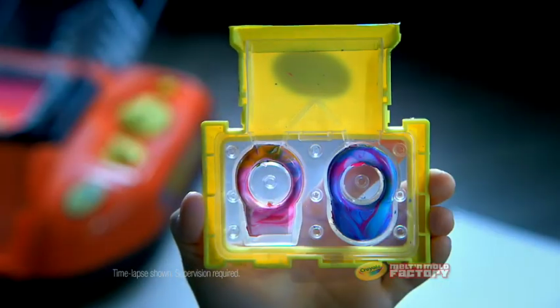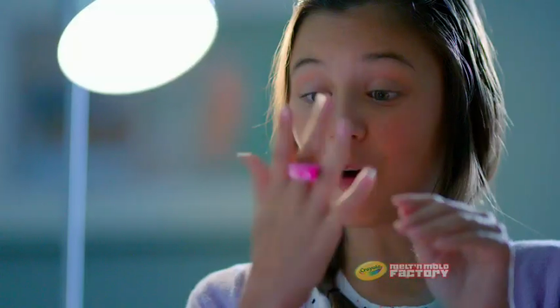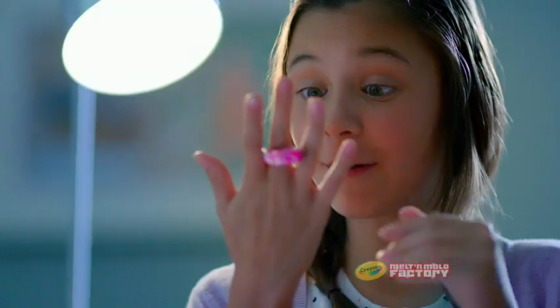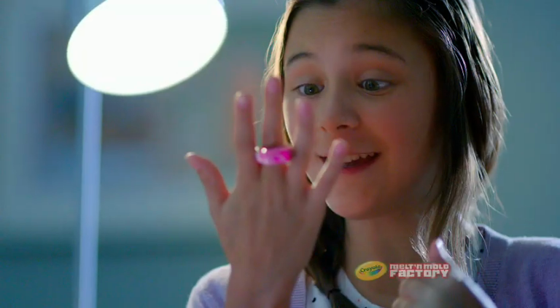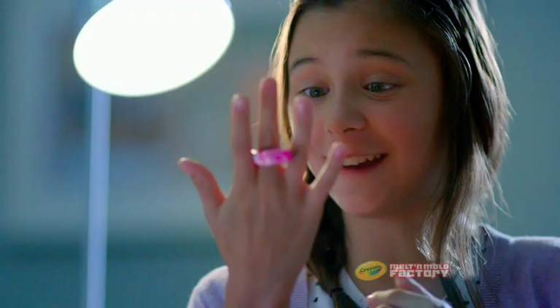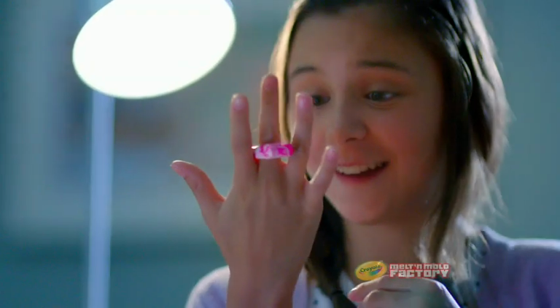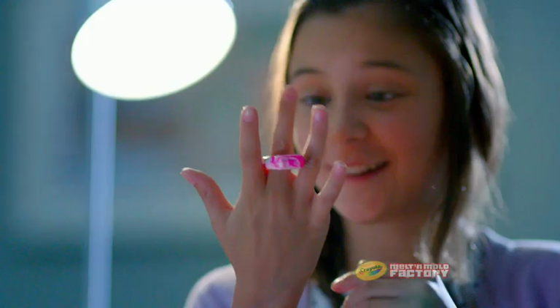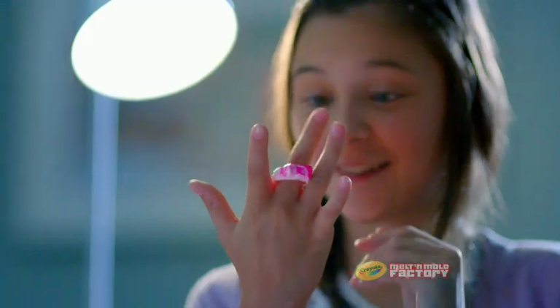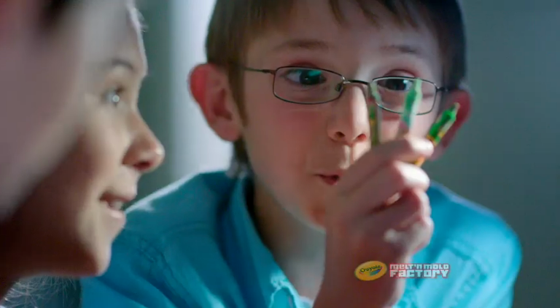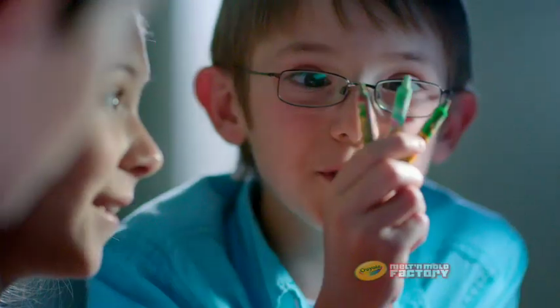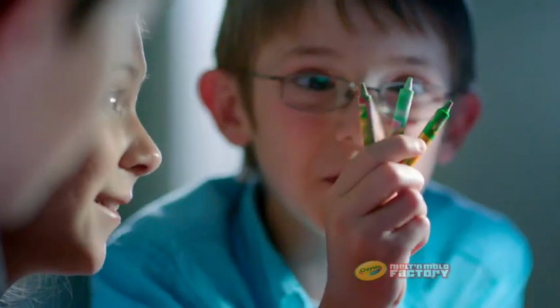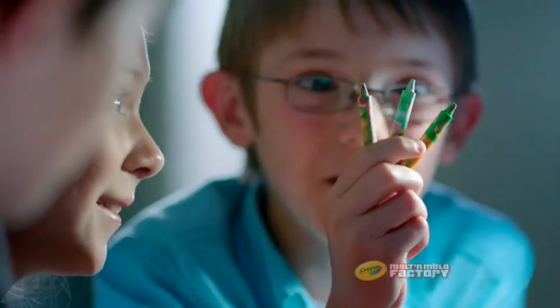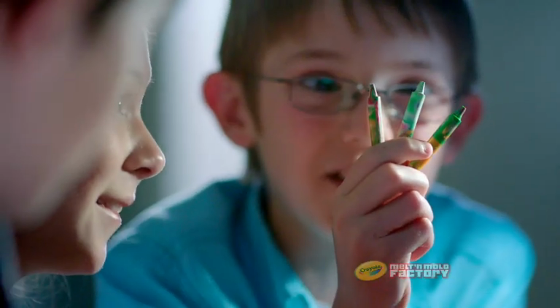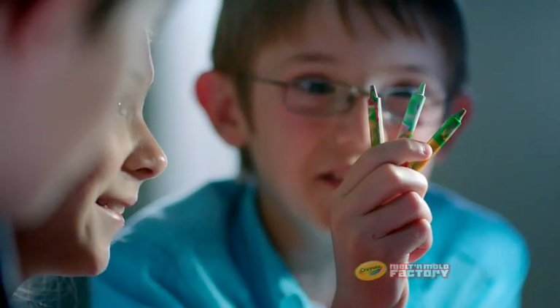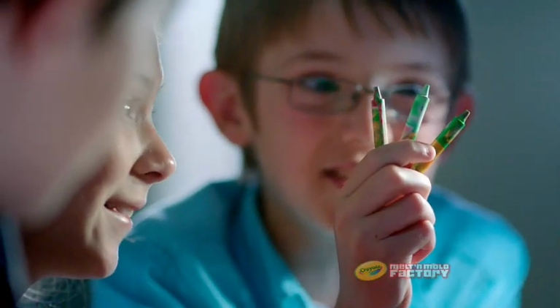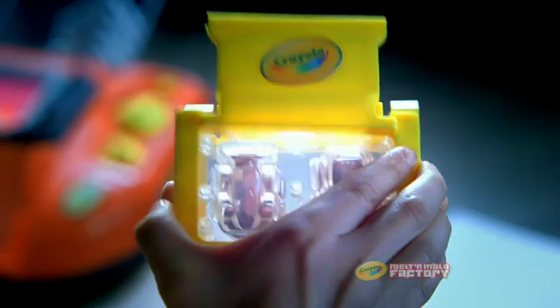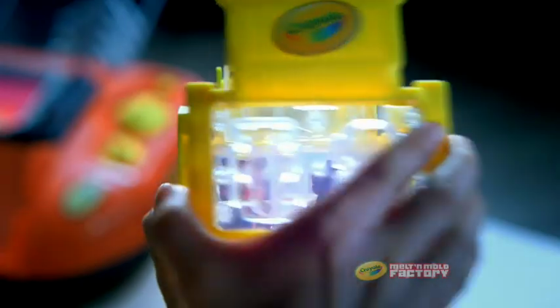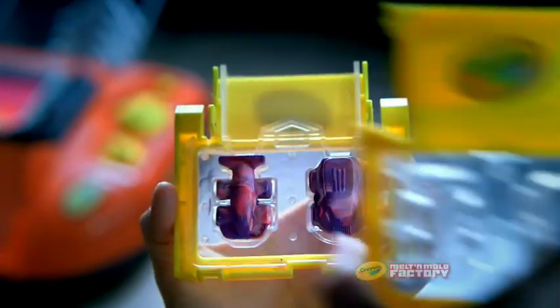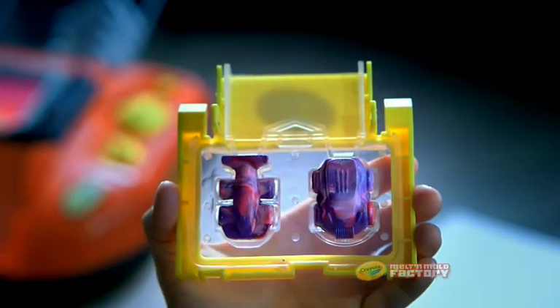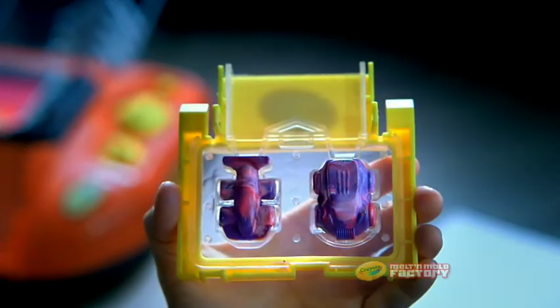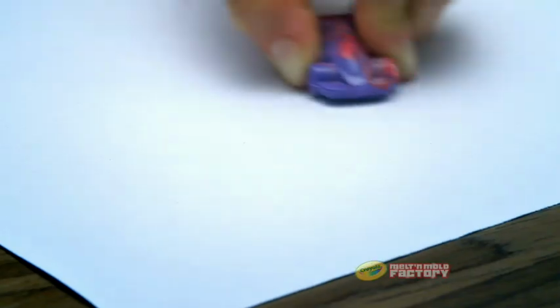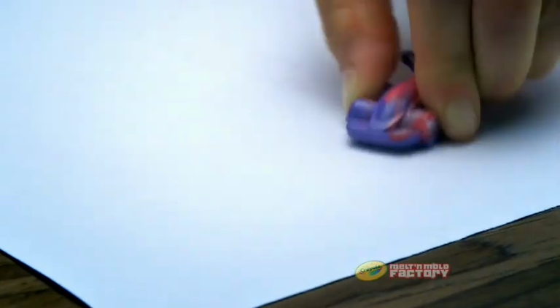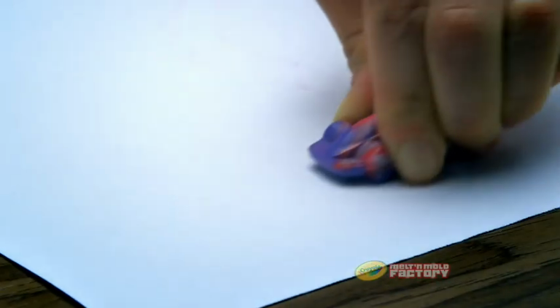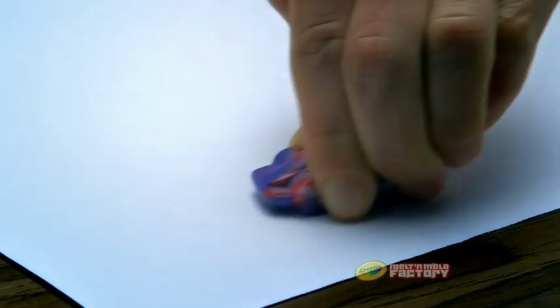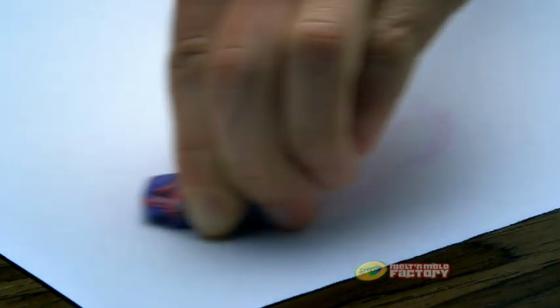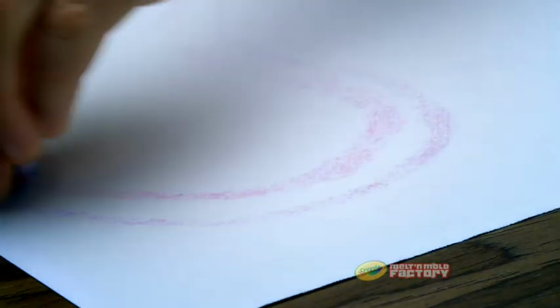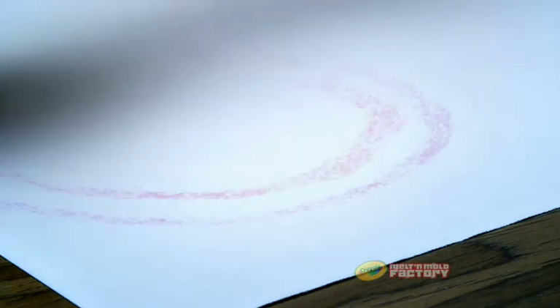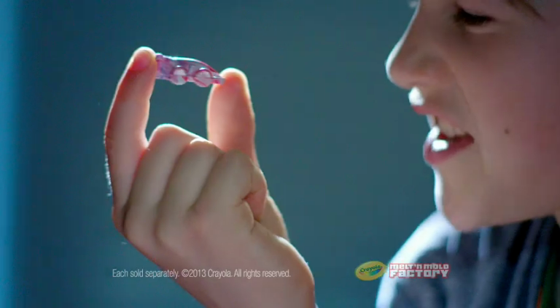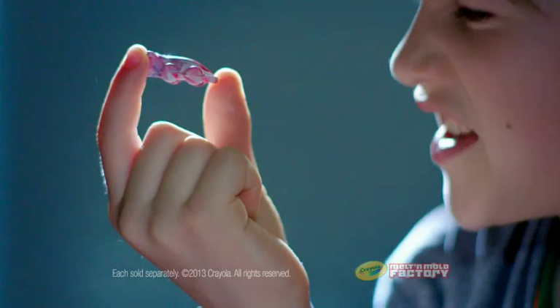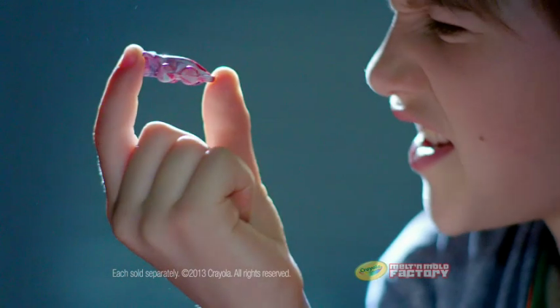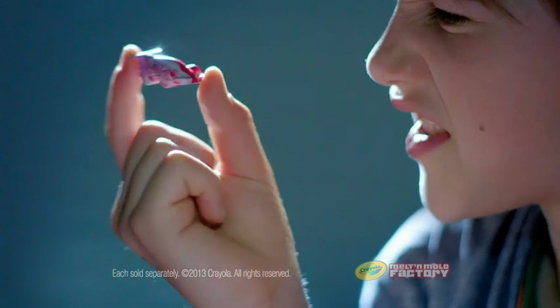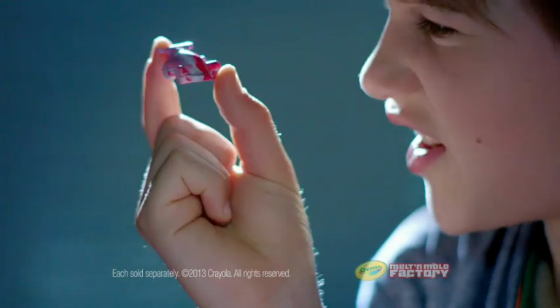A ring! Swirled crayons. A race car. He is good.